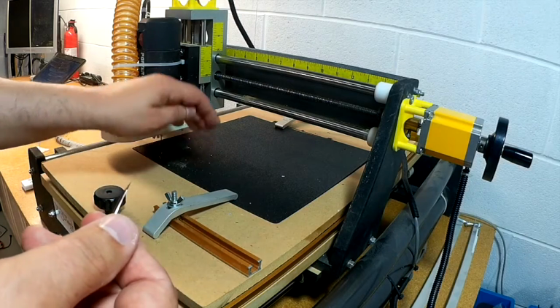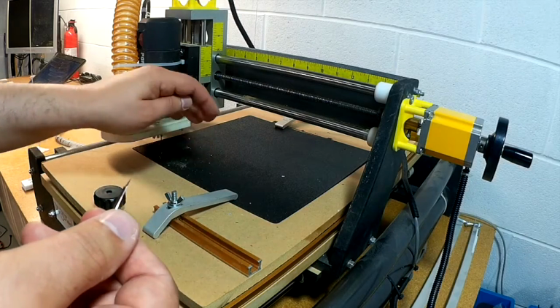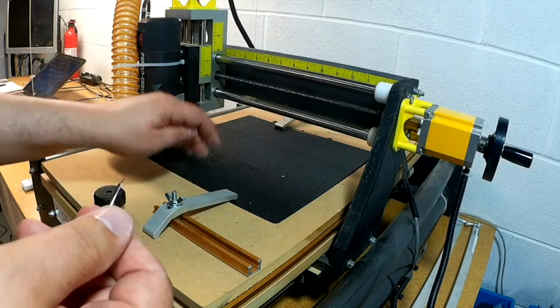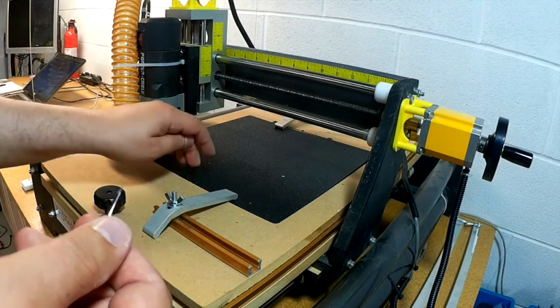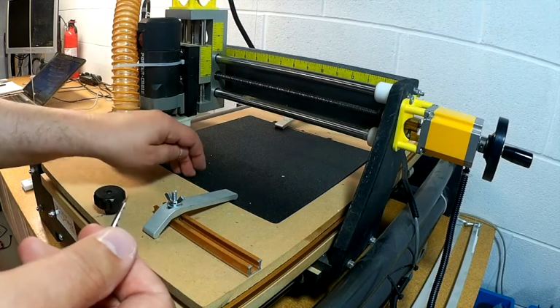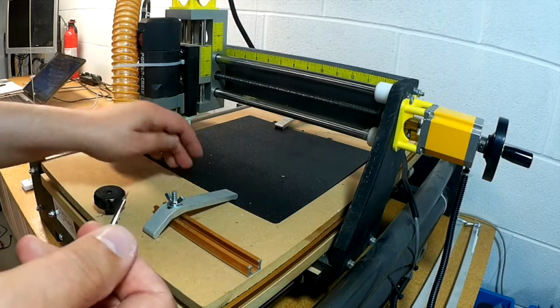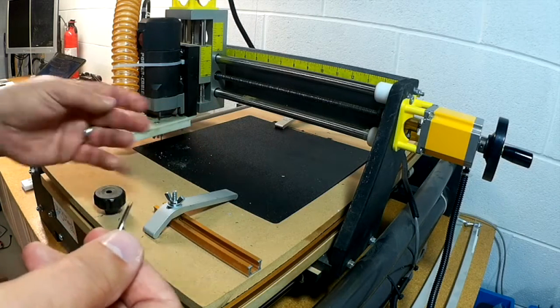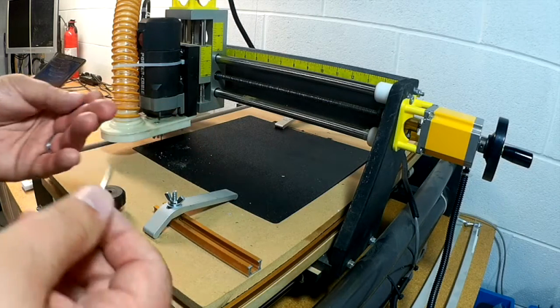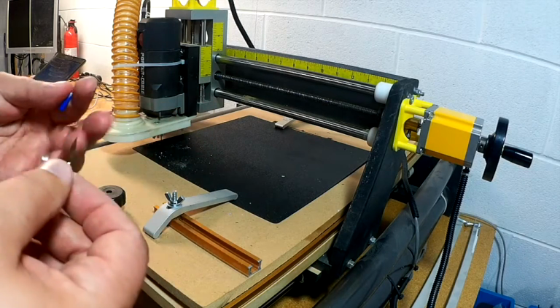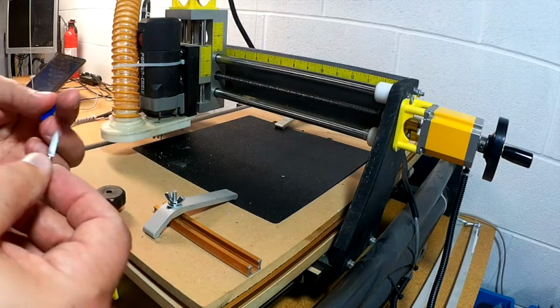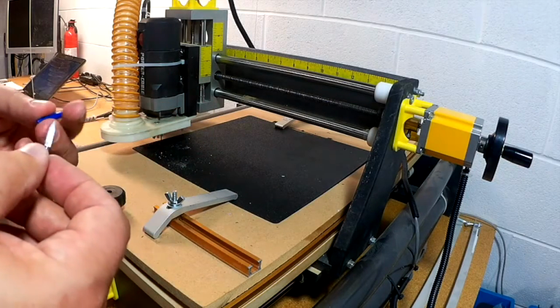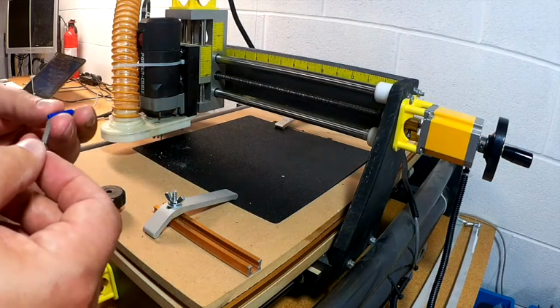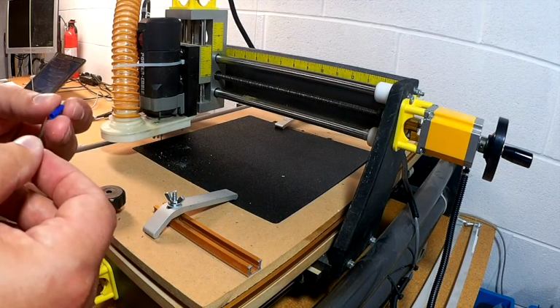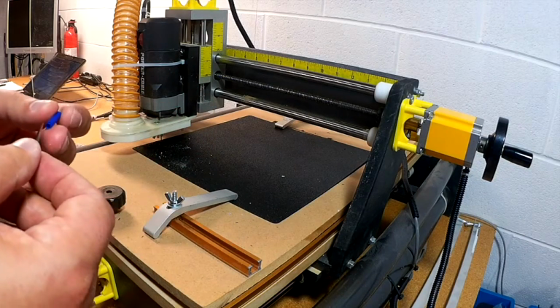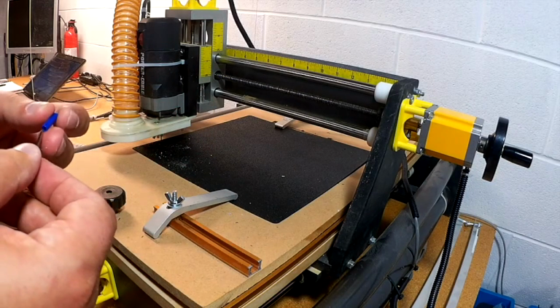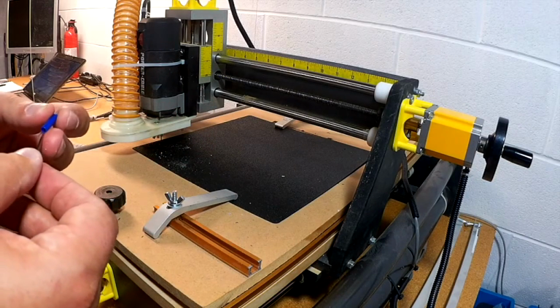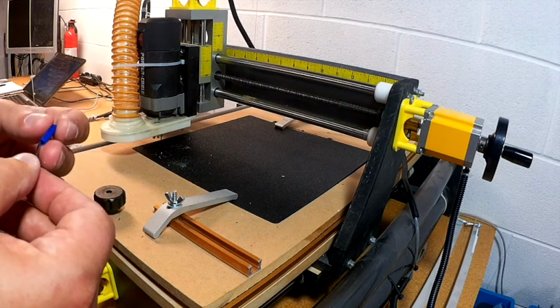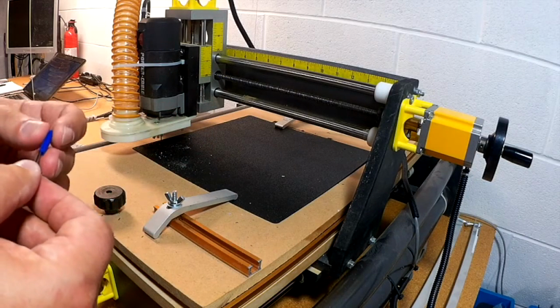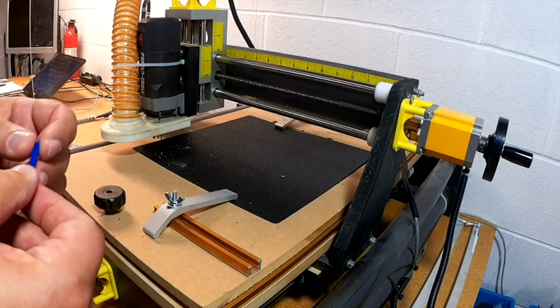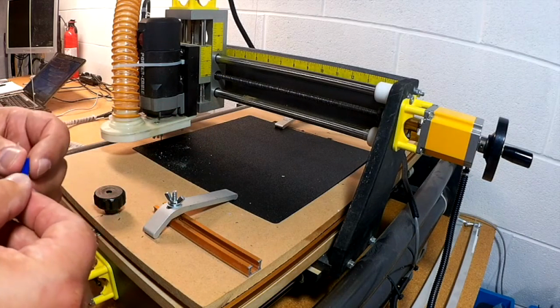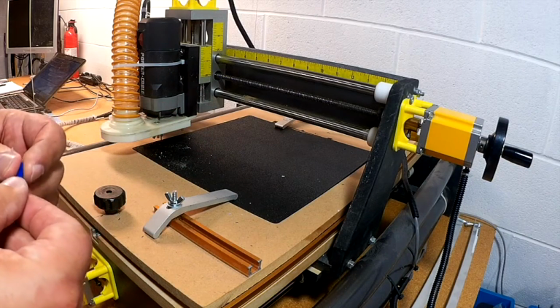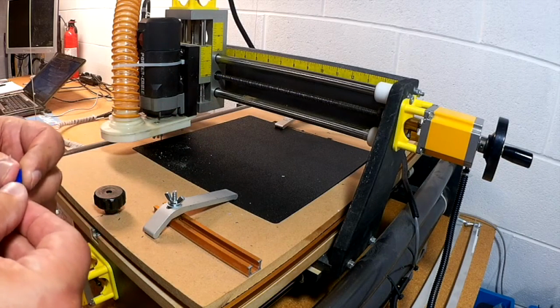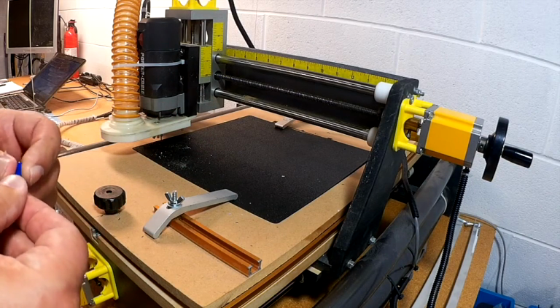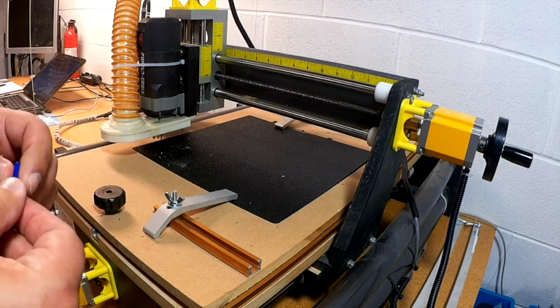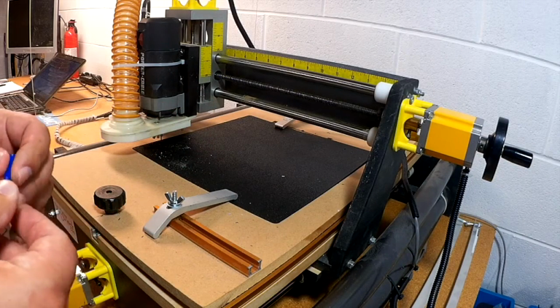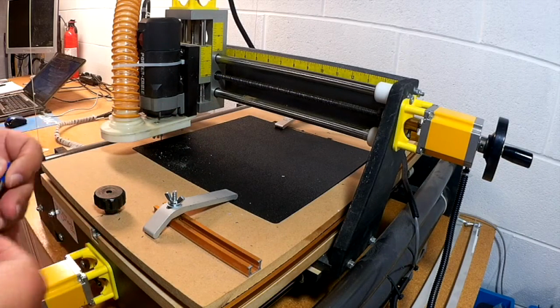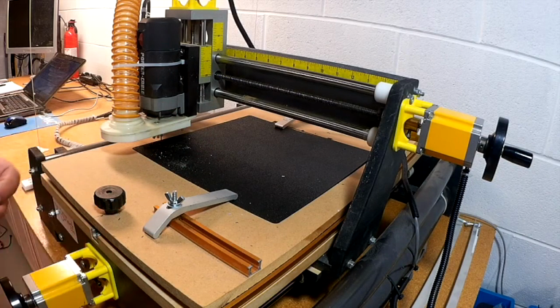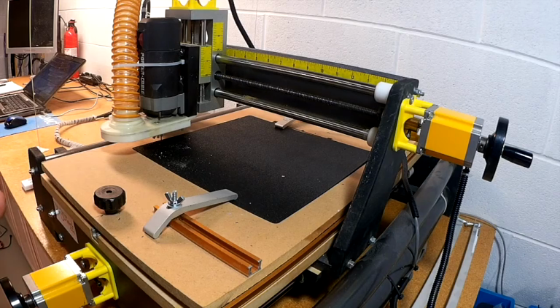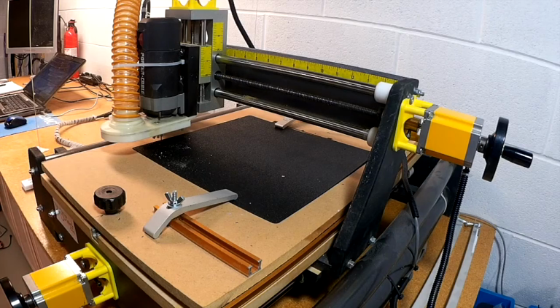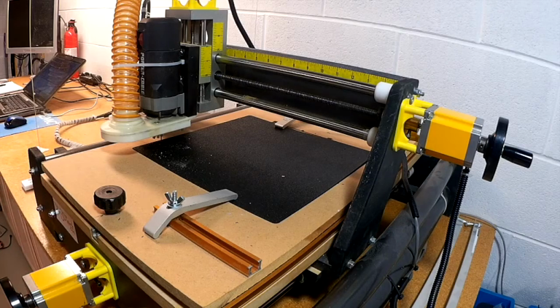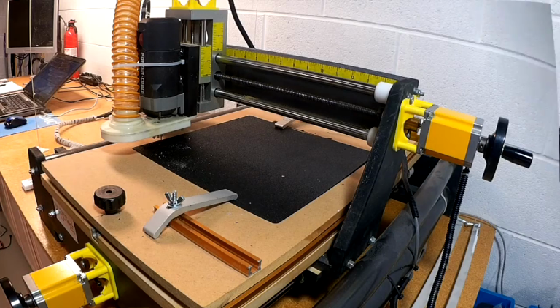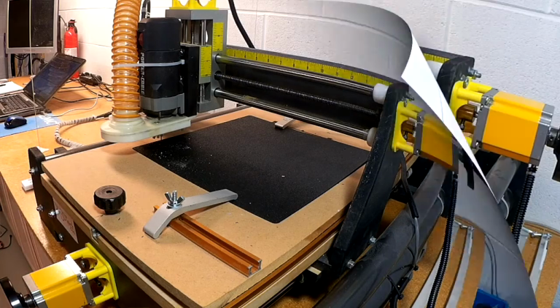So, I'm going to go ahead and try cutting out some parts. Let's take a peek and see what we come up with.